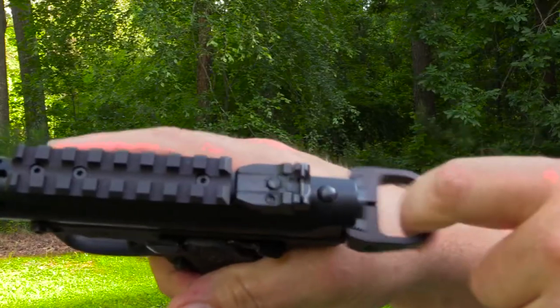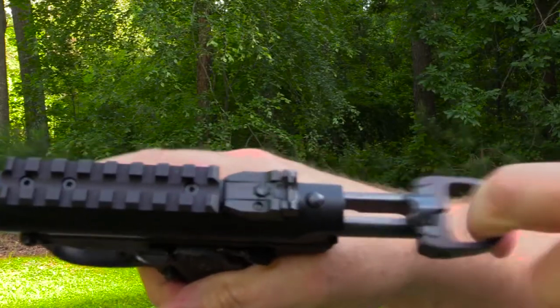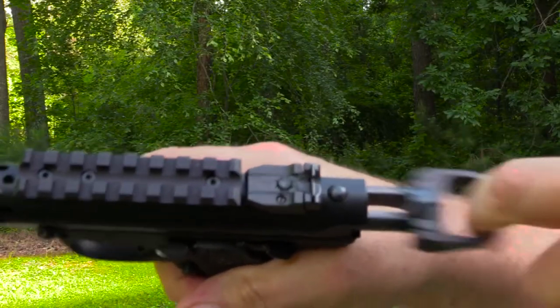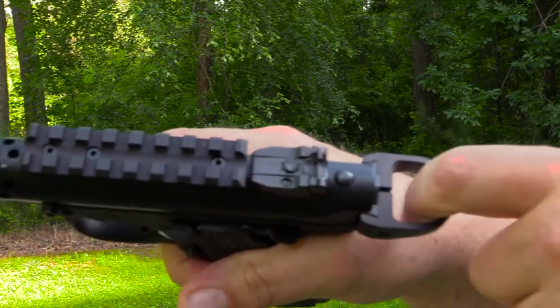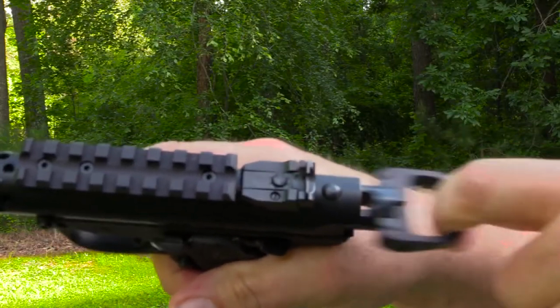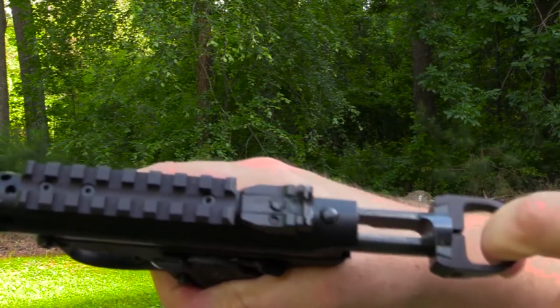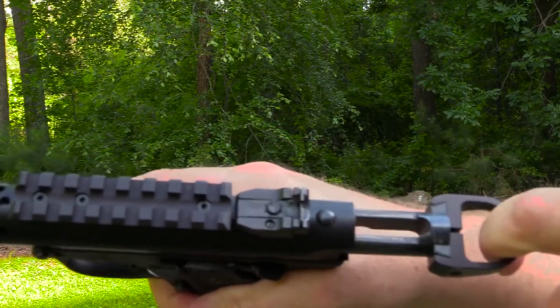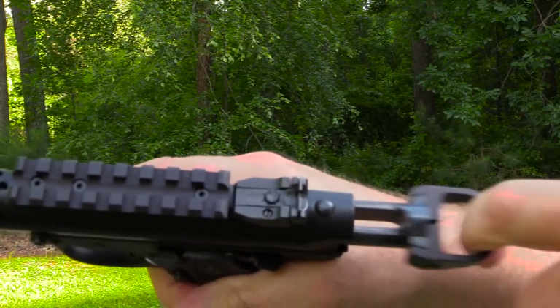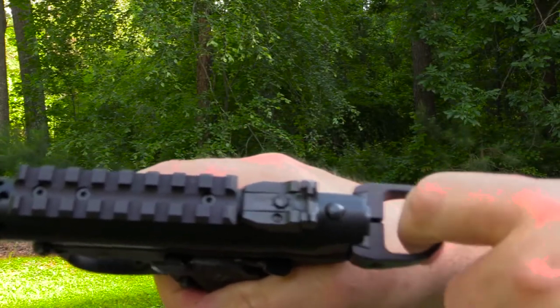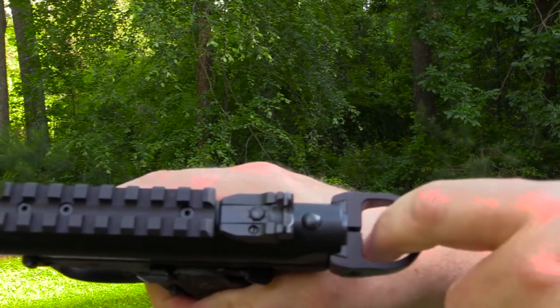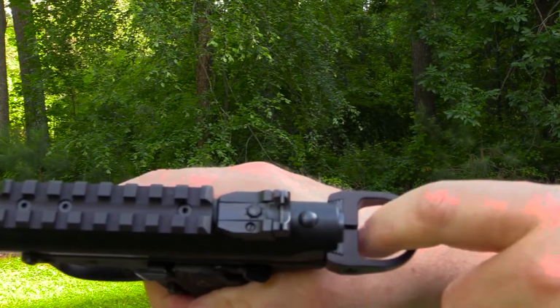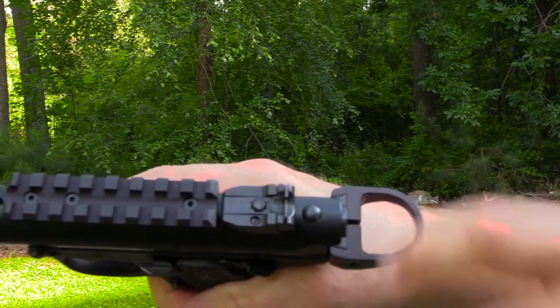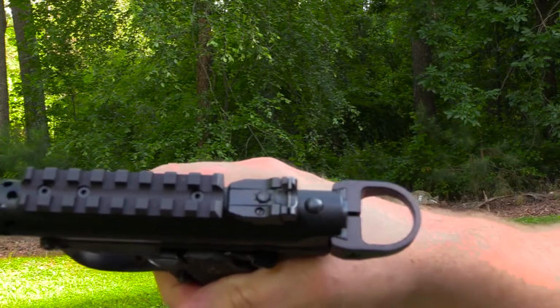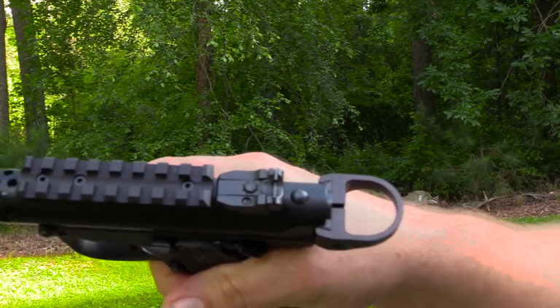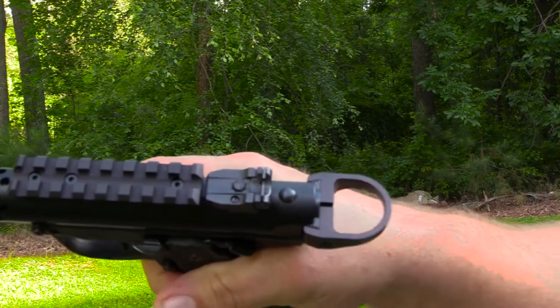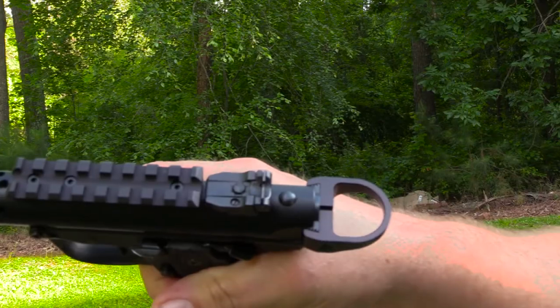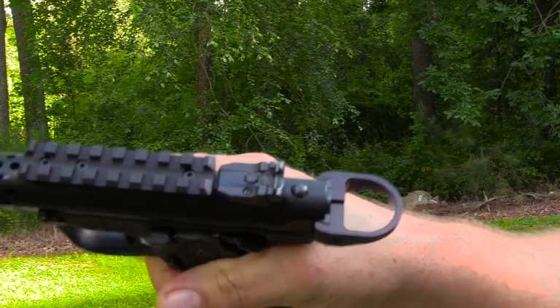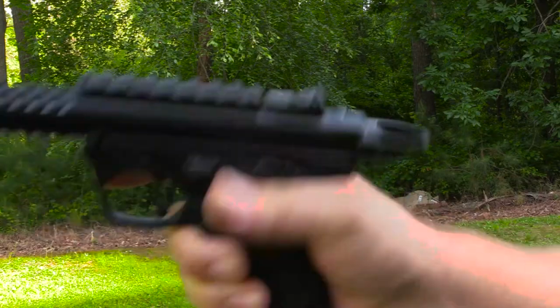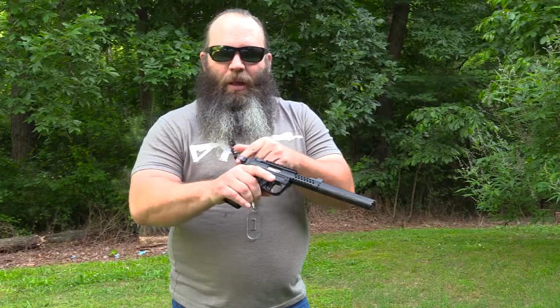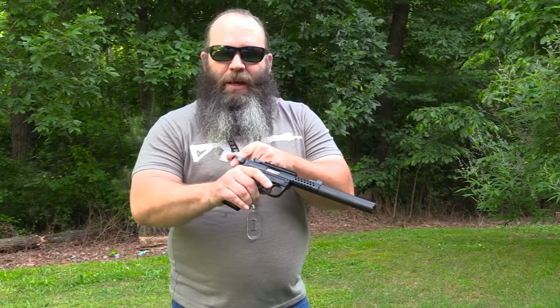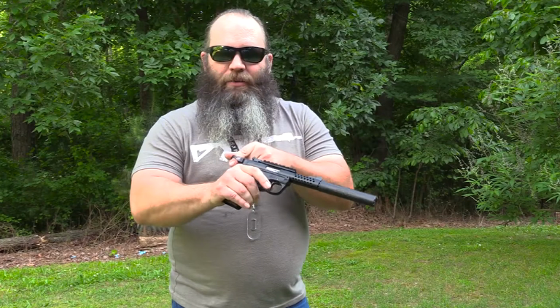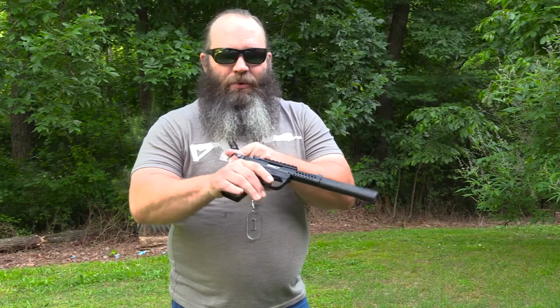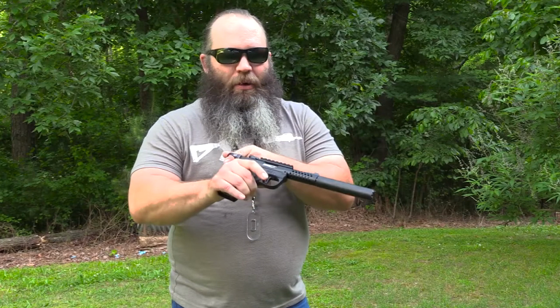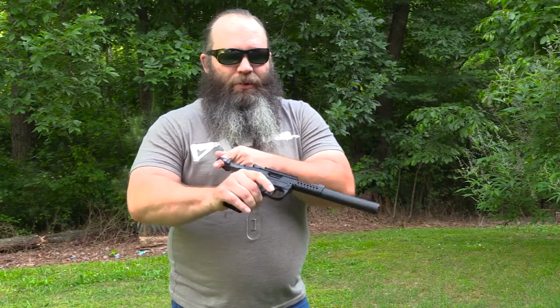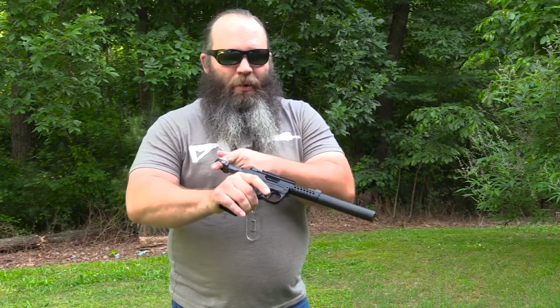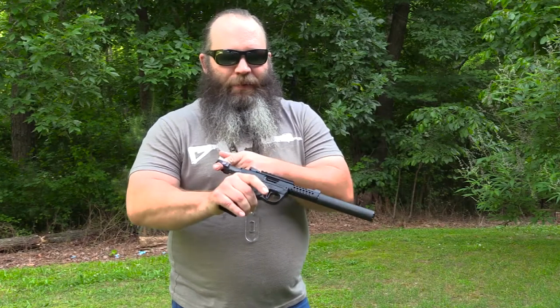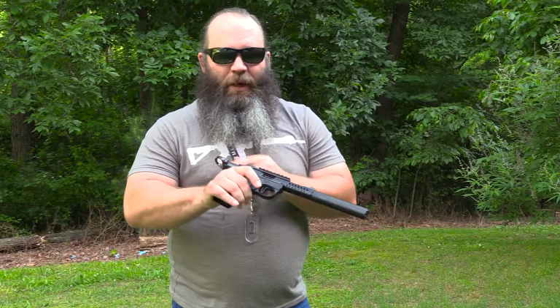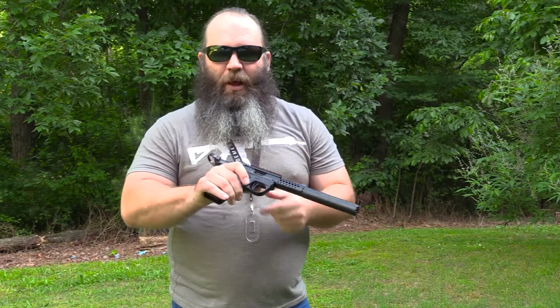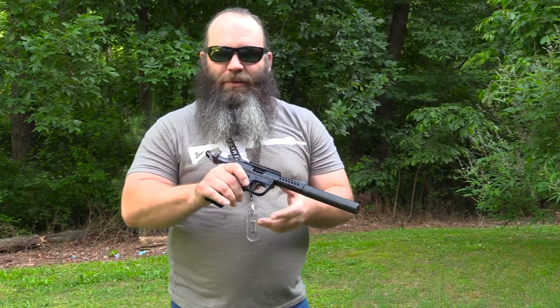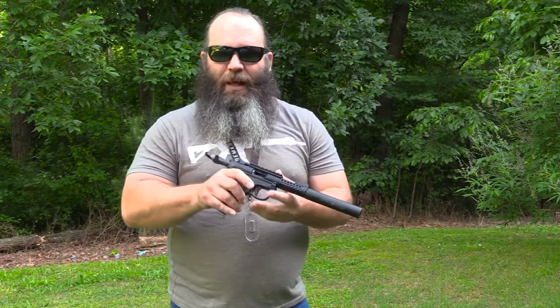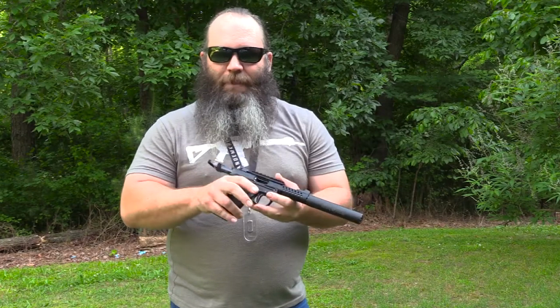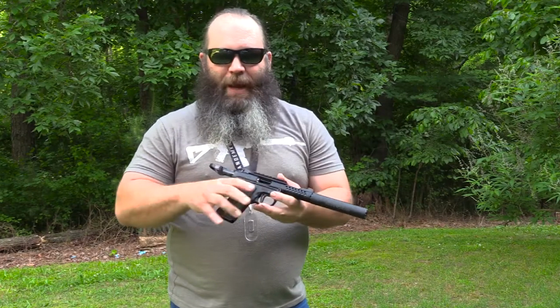Basically you can hang your finger right here — it makes the bolt a whole lot easier to charge, or if you need to lock the slide back.